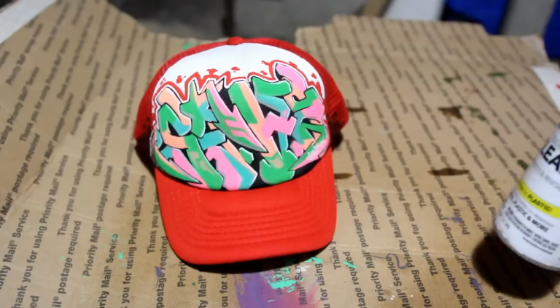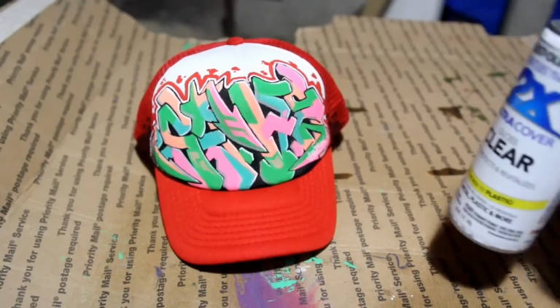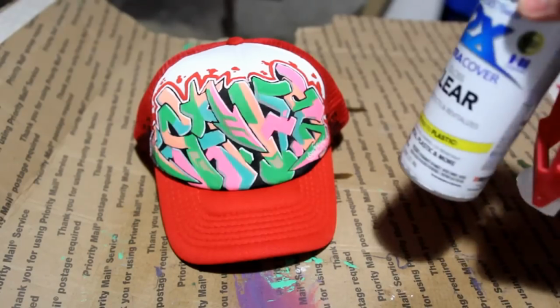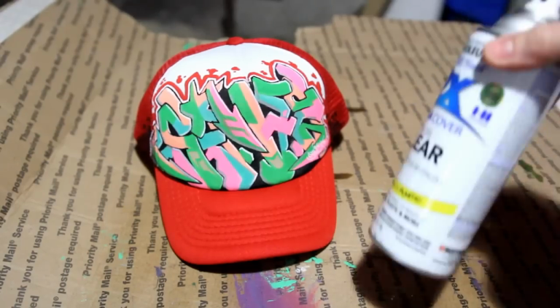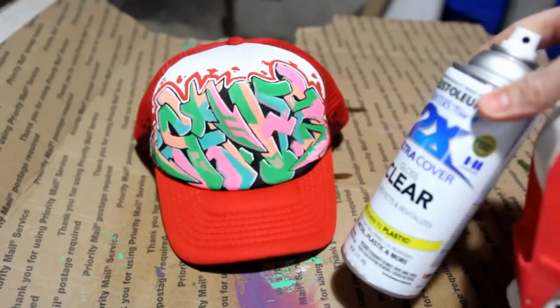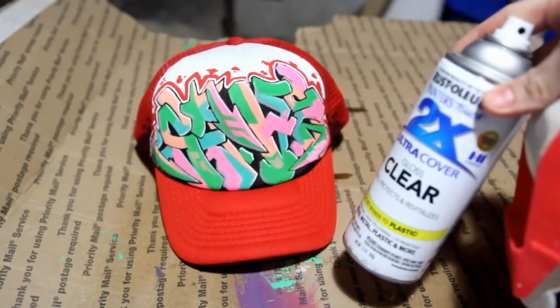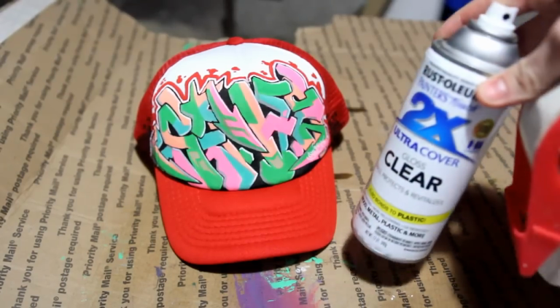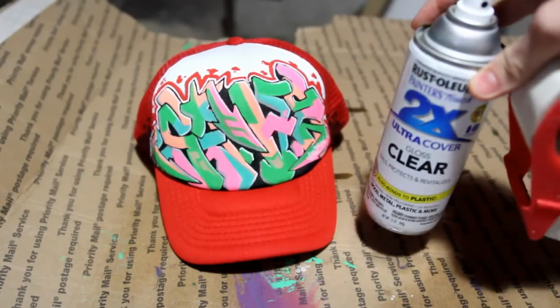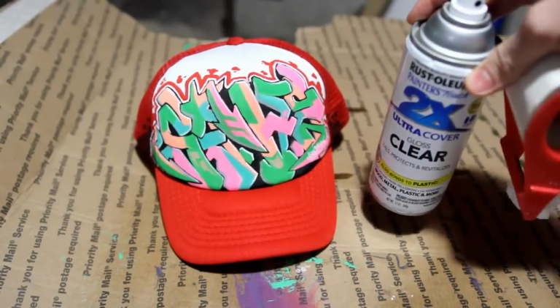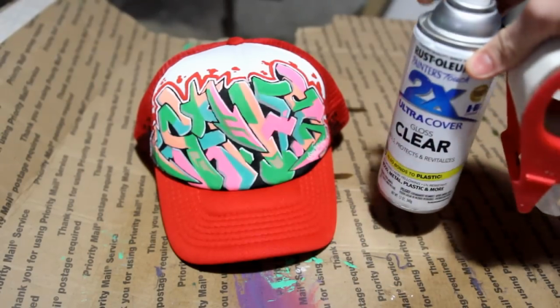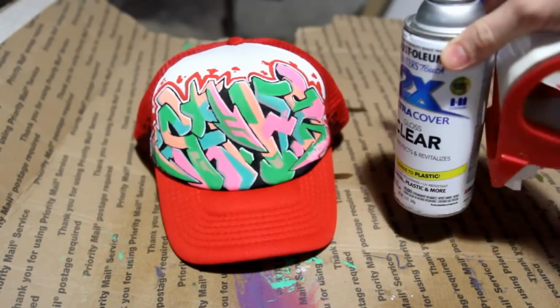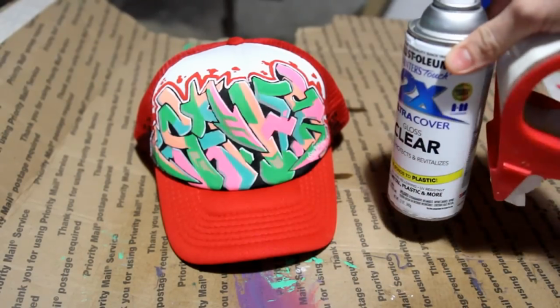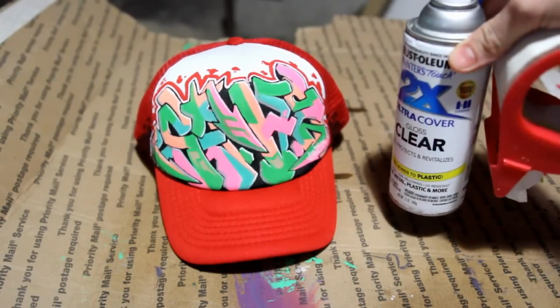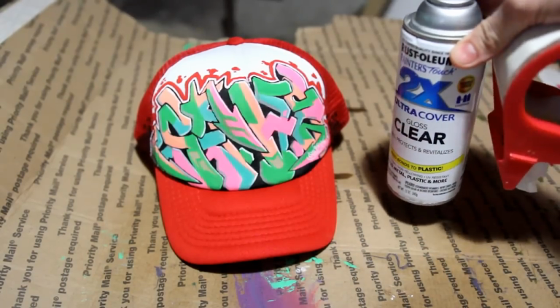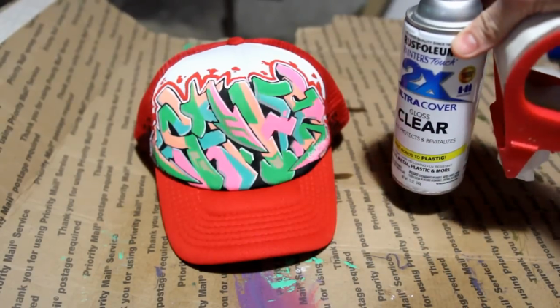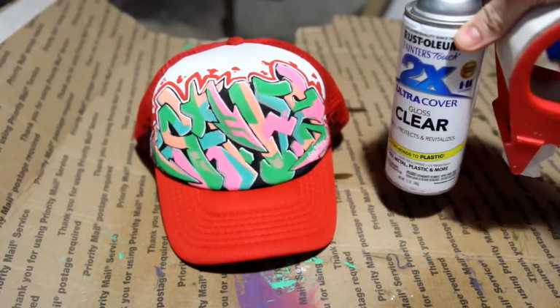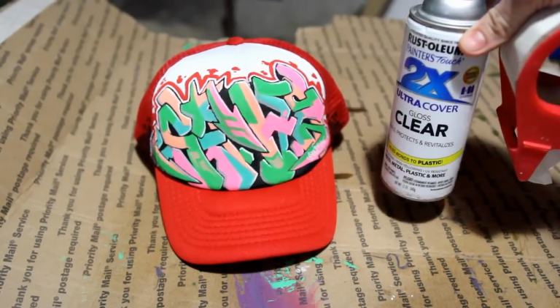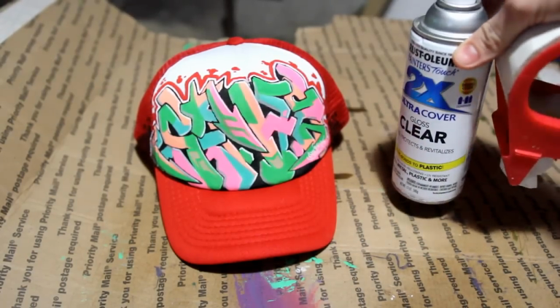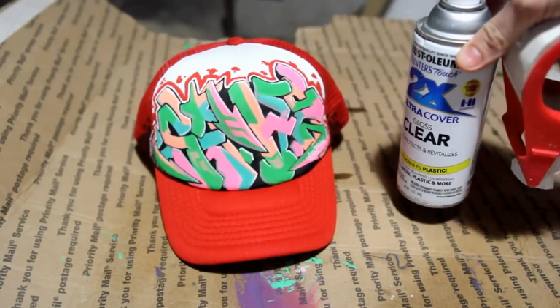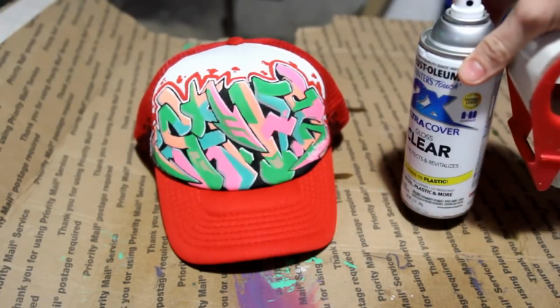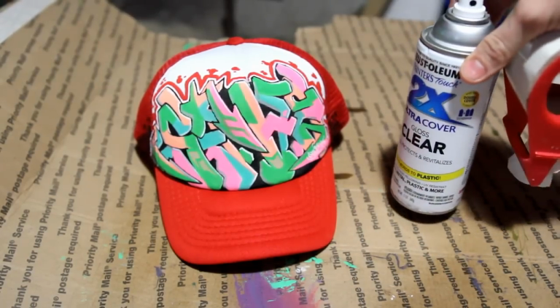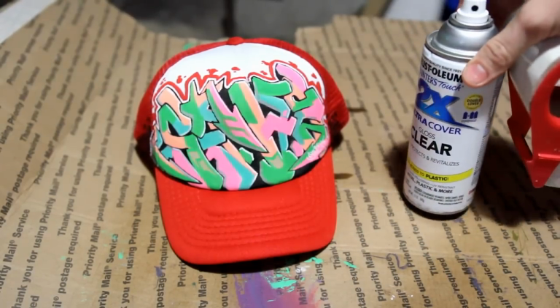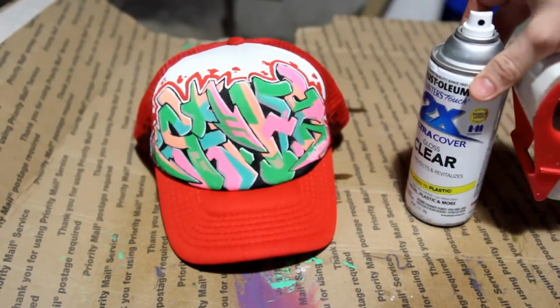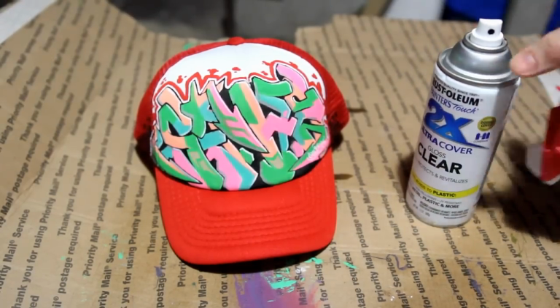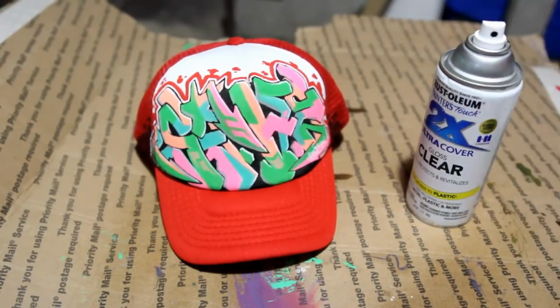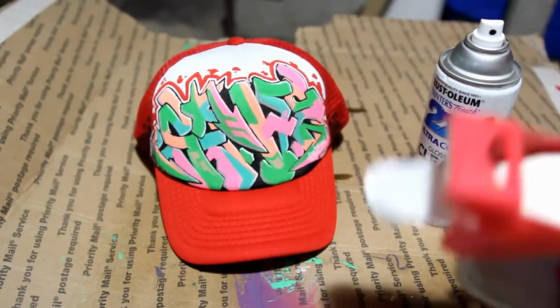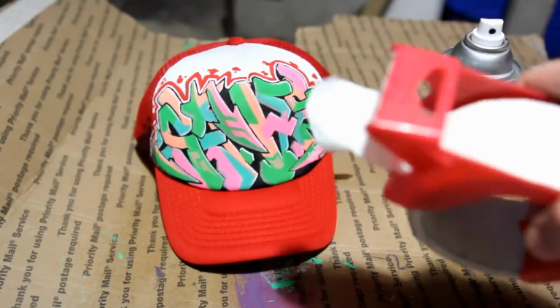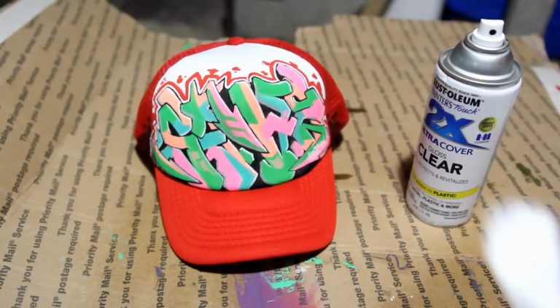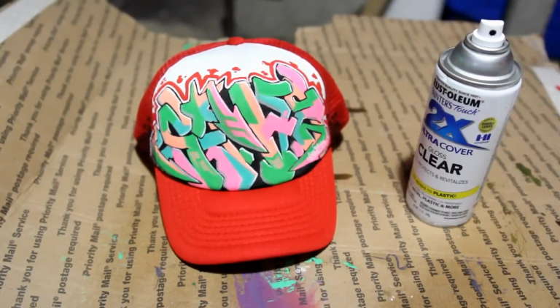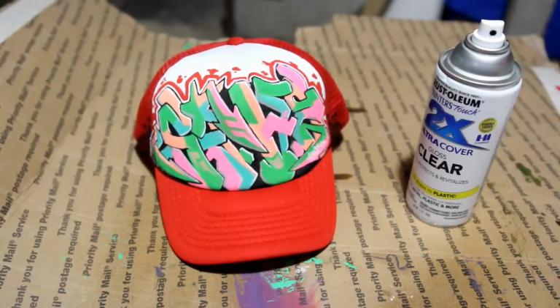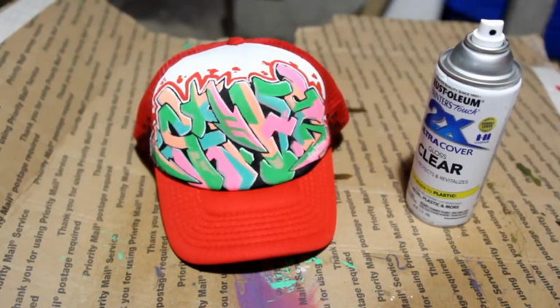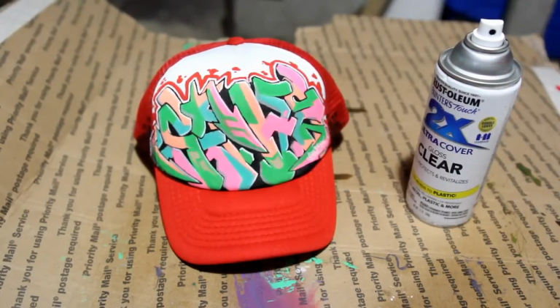I accidentally stripped off the tape before remembering I wanted to do an extra clear coat at the end for some extra protection, so let's get to that now.